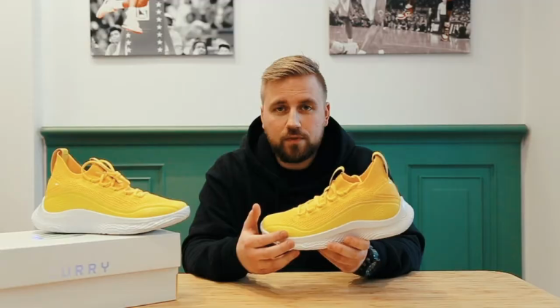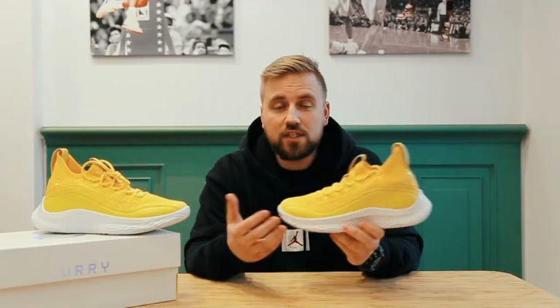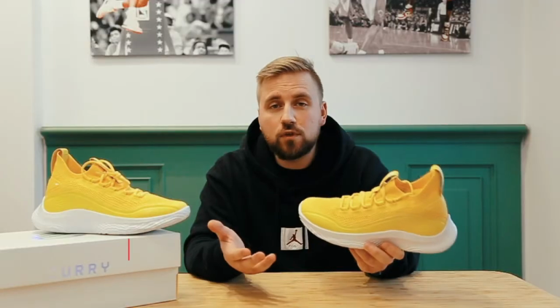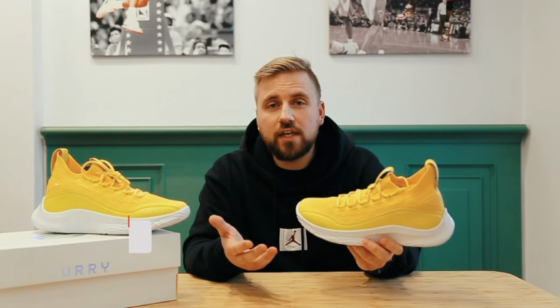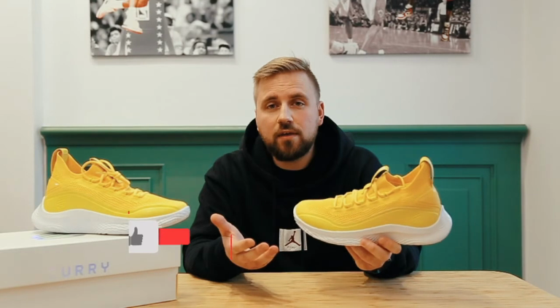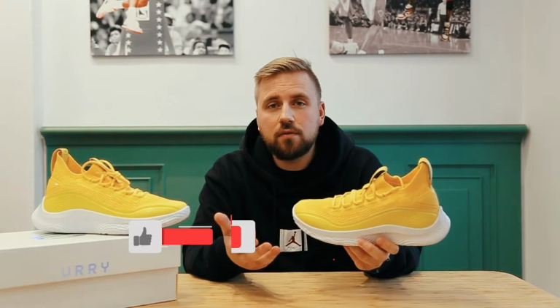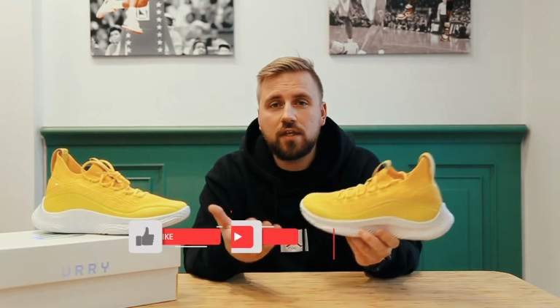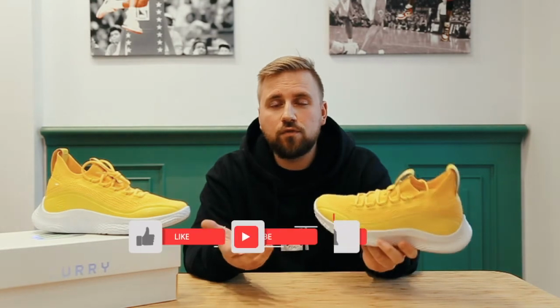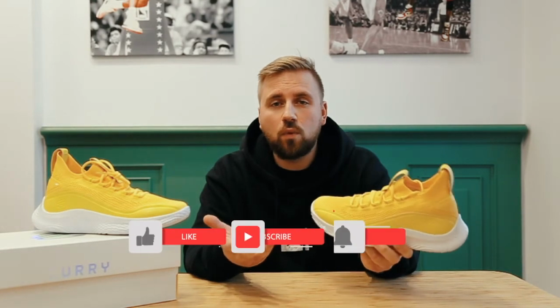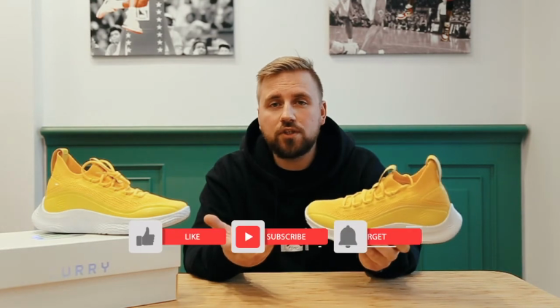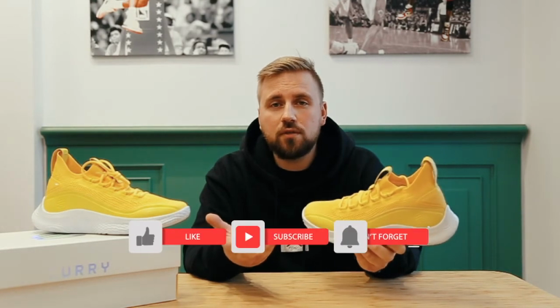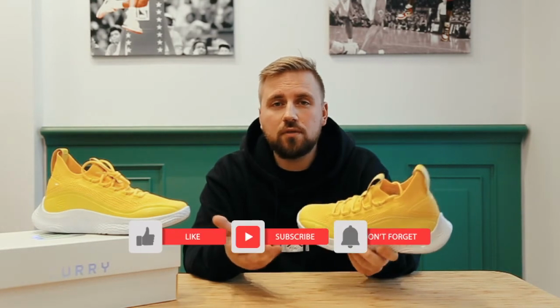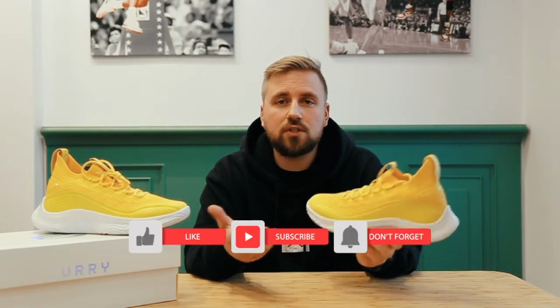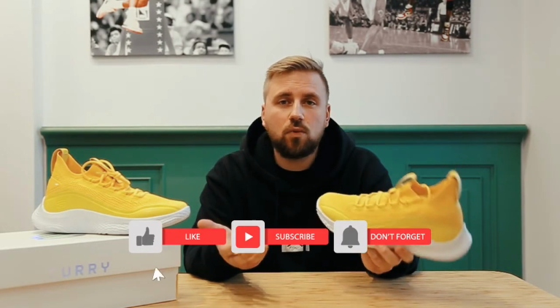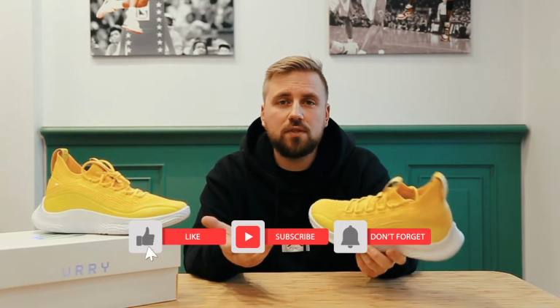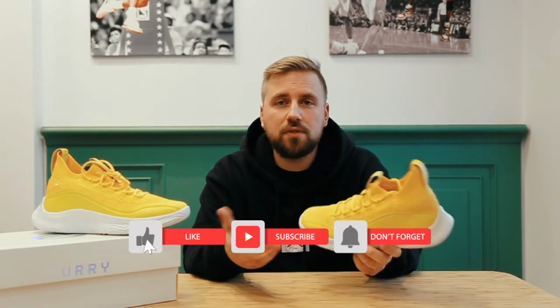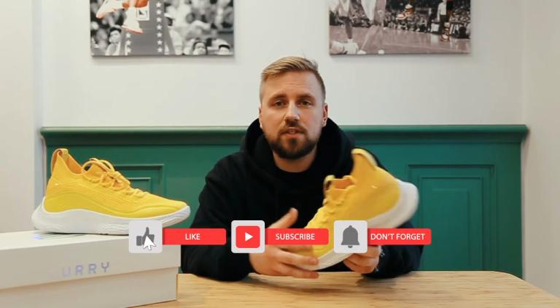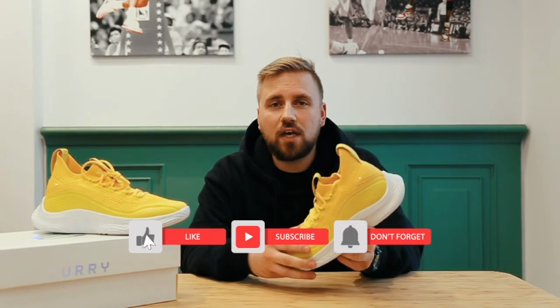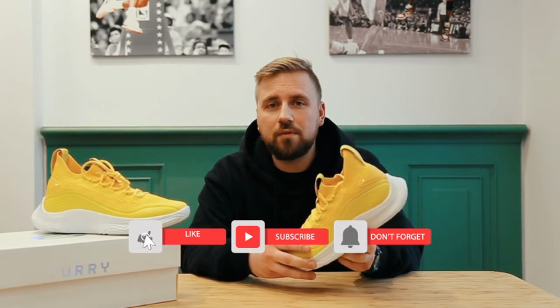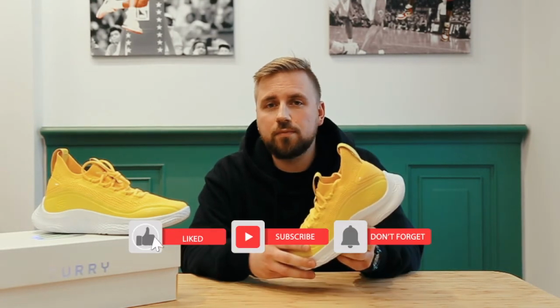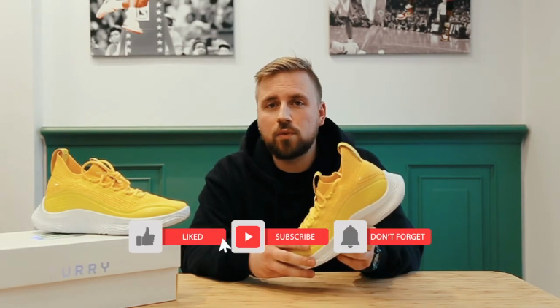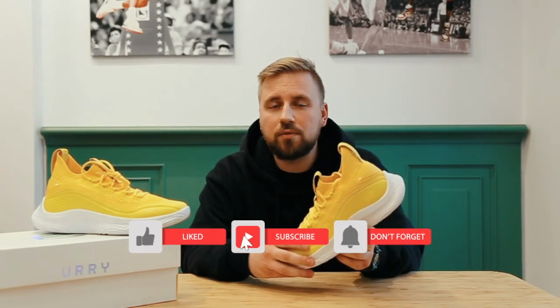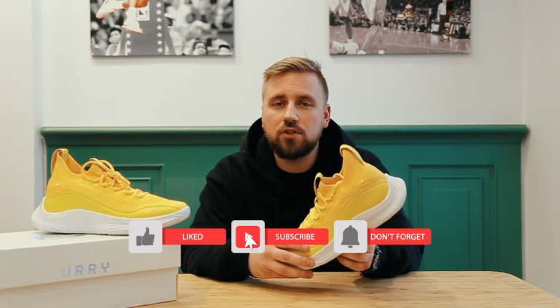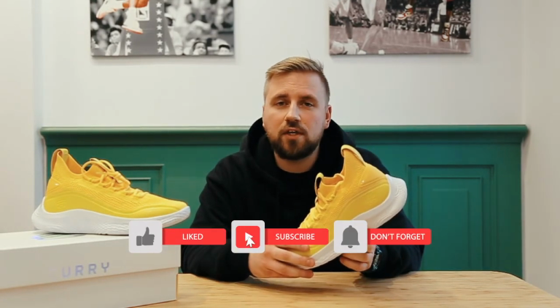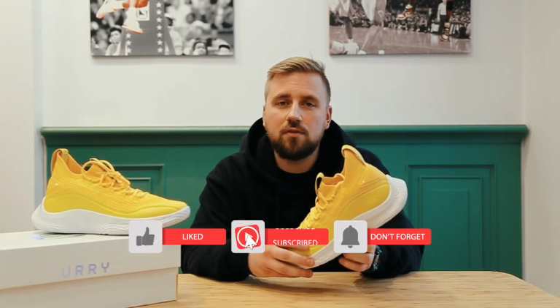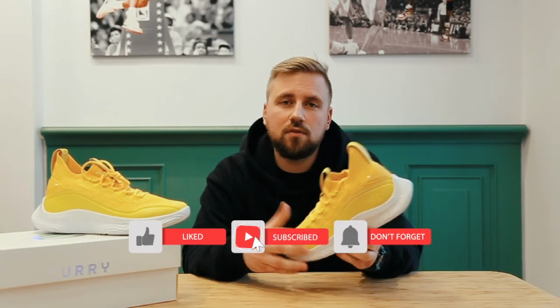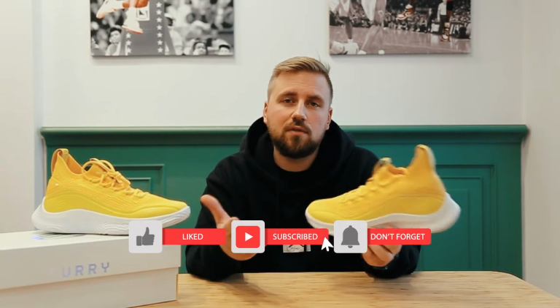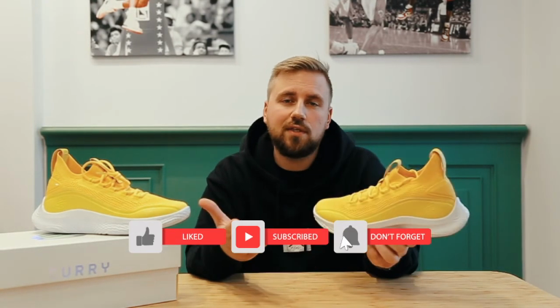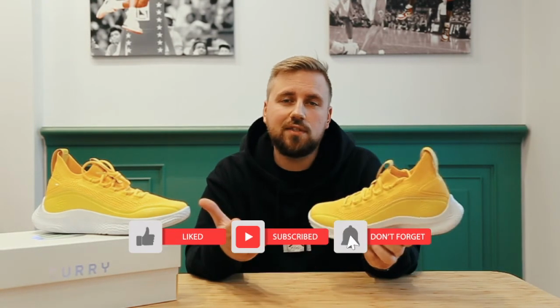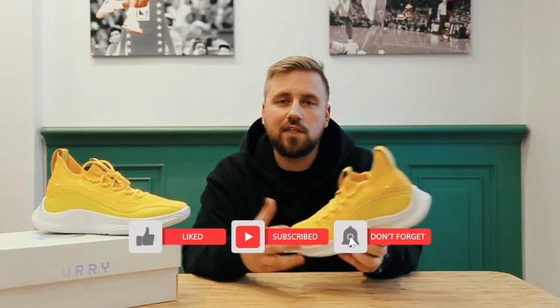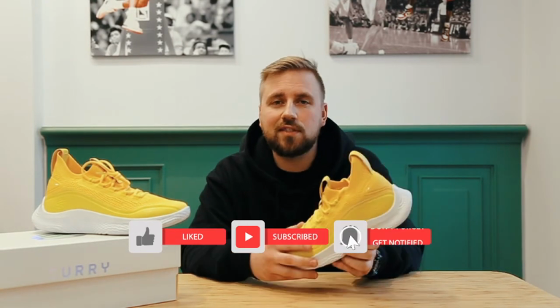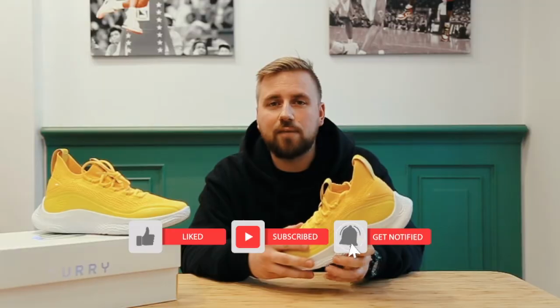That's it for today. Thank you for watching. As always please comment, subscribe to the channel, and see you next time.